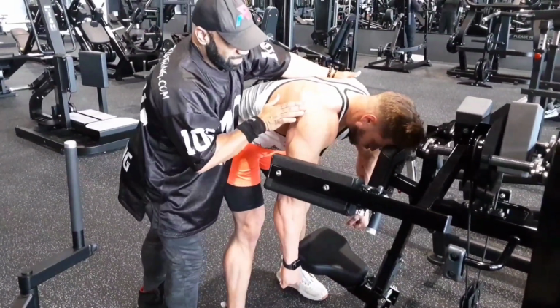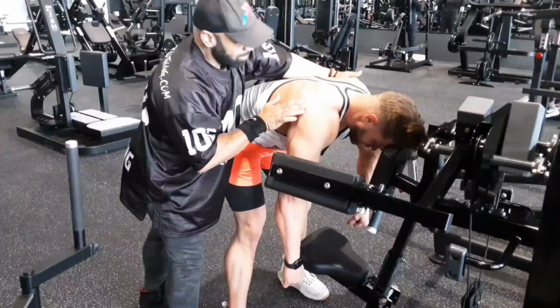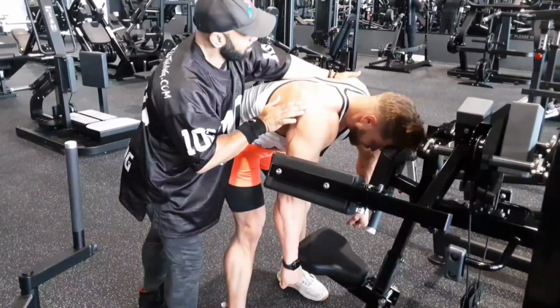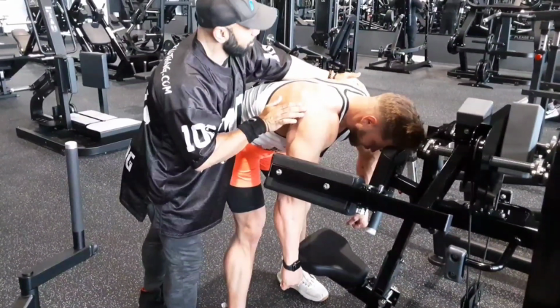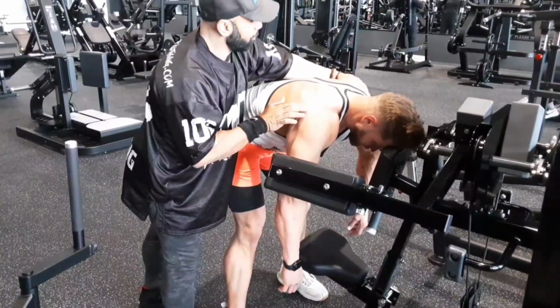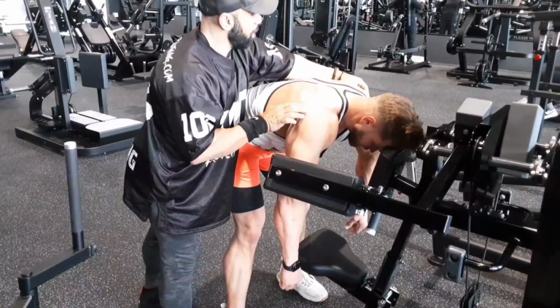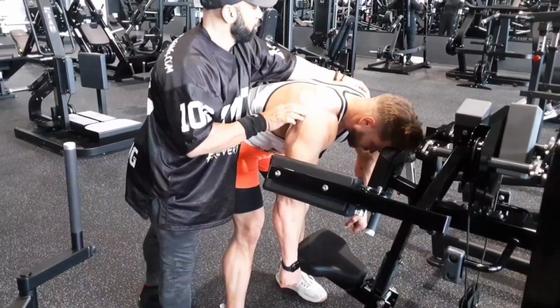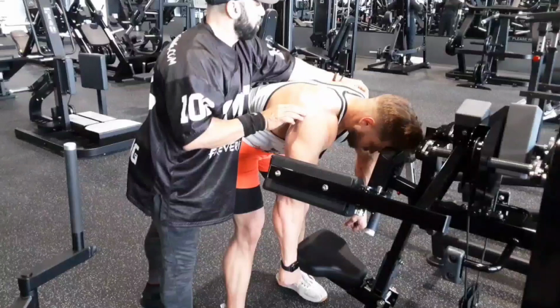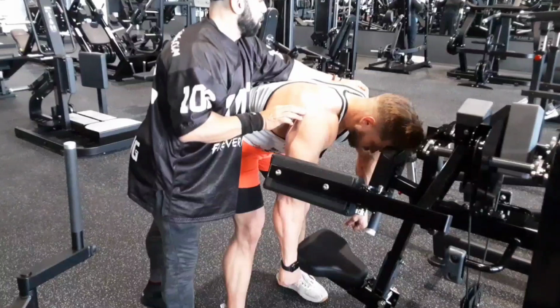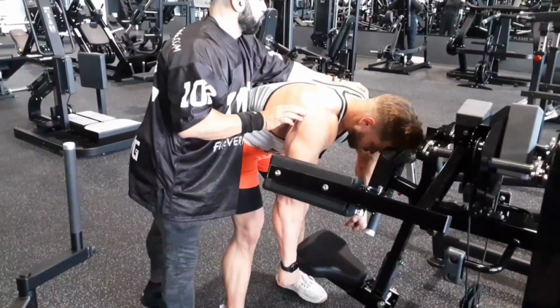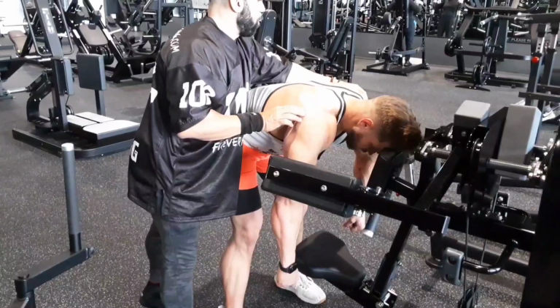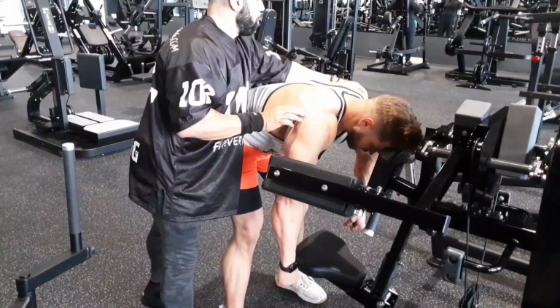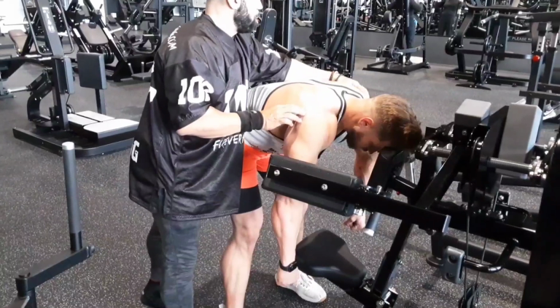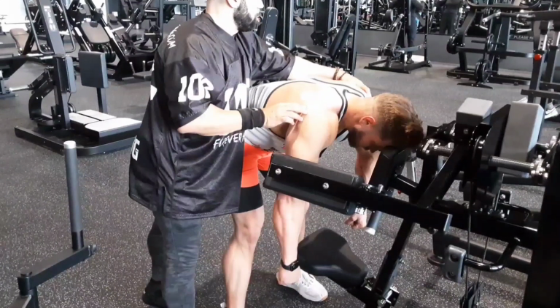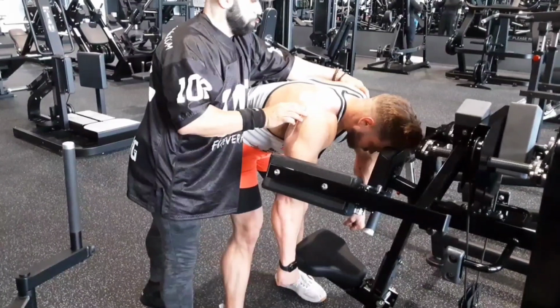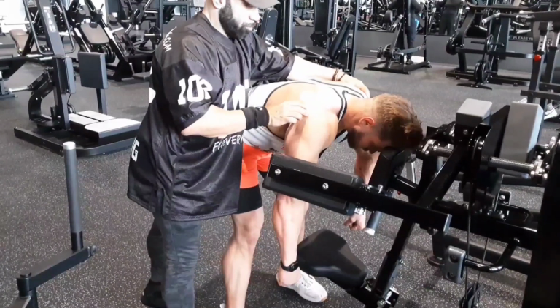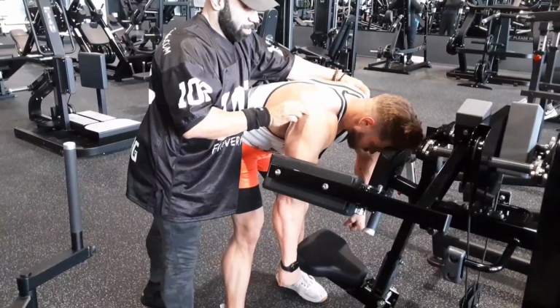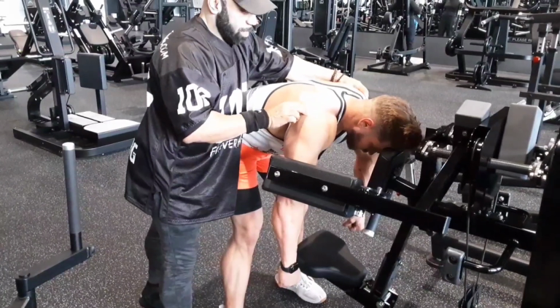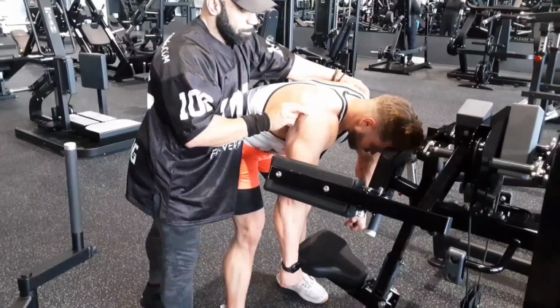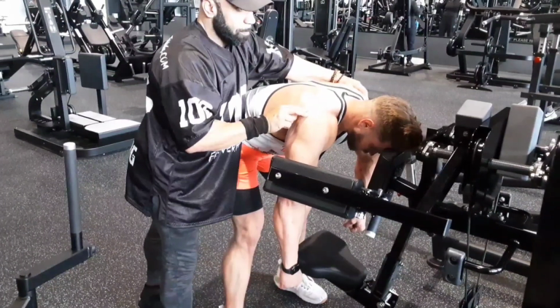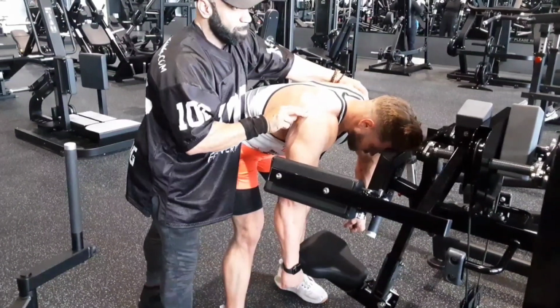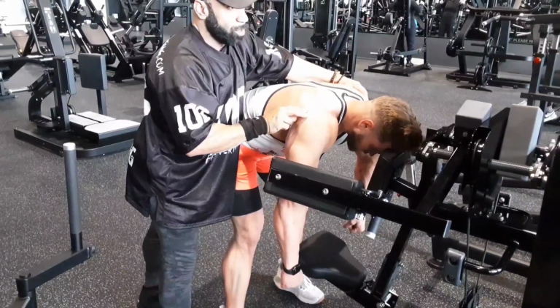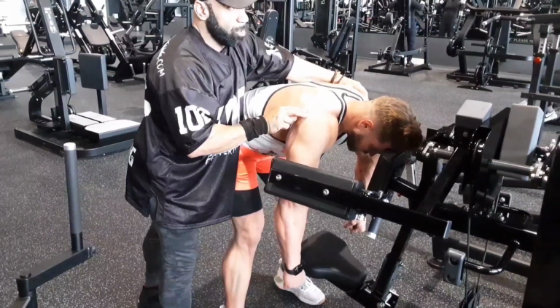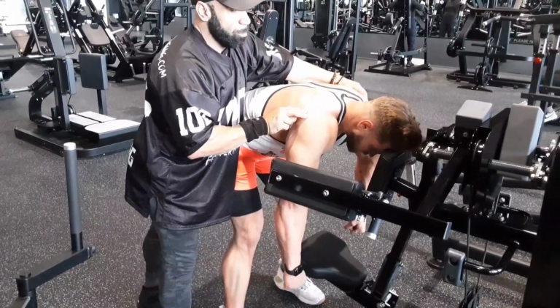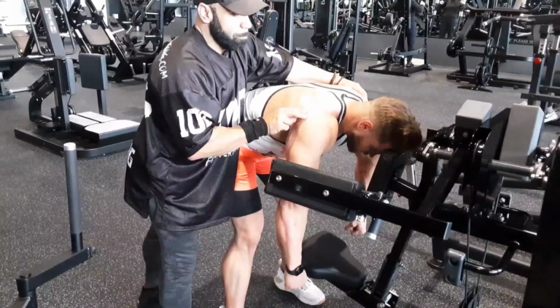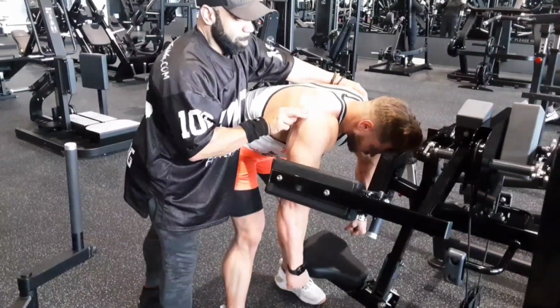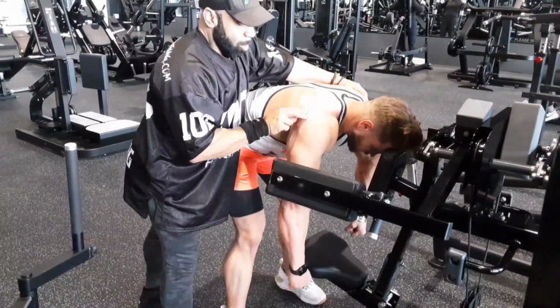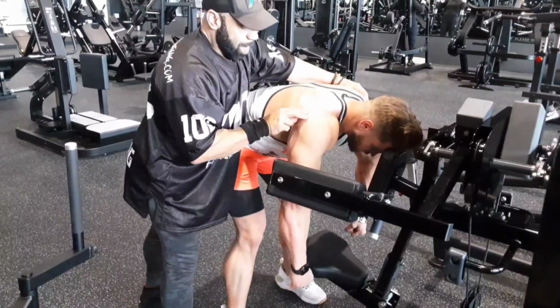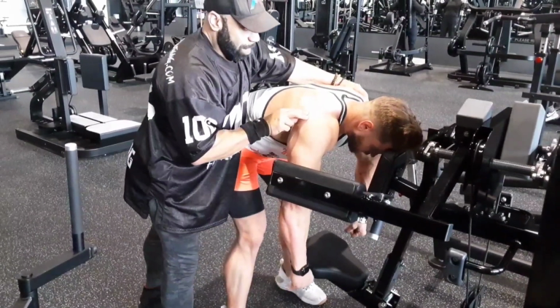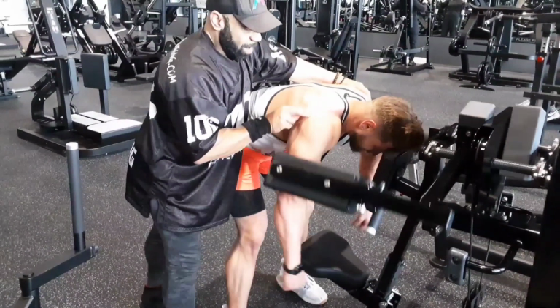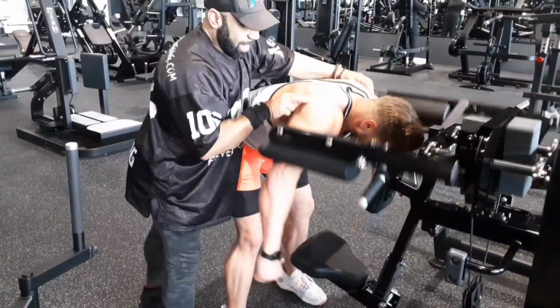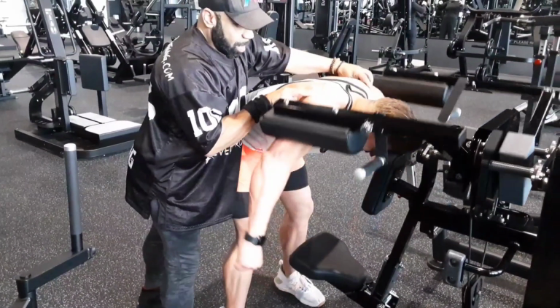6... 5... 4... 3... 2... 1. All right. Now go.